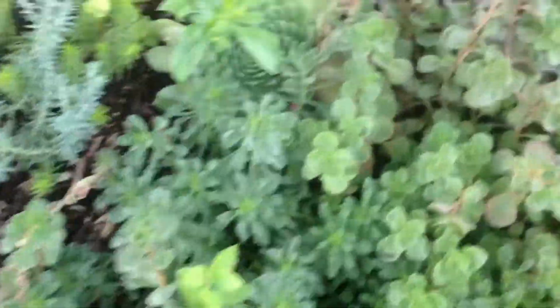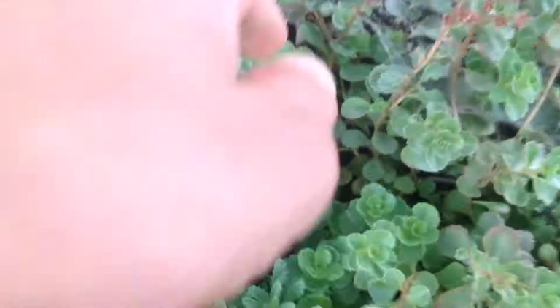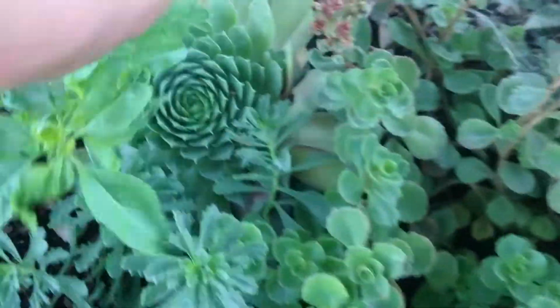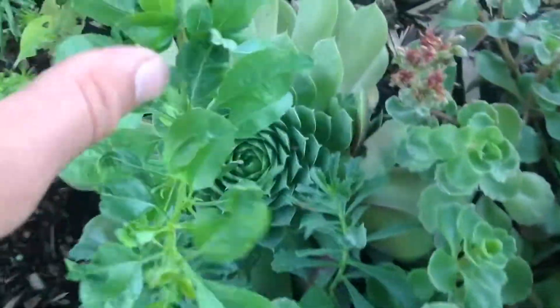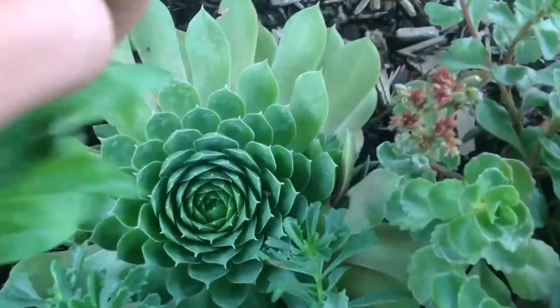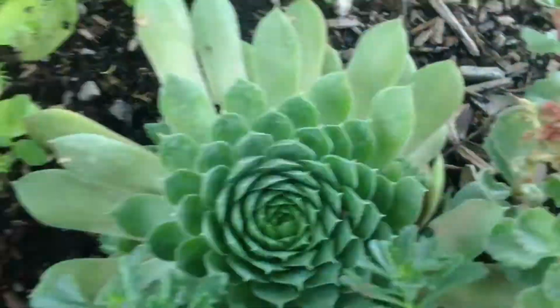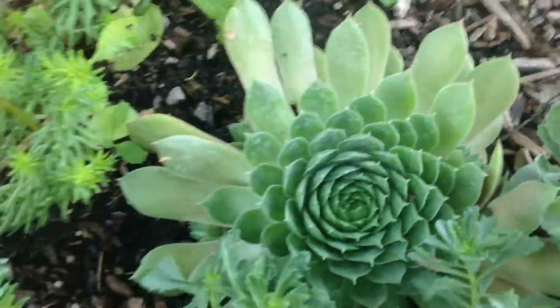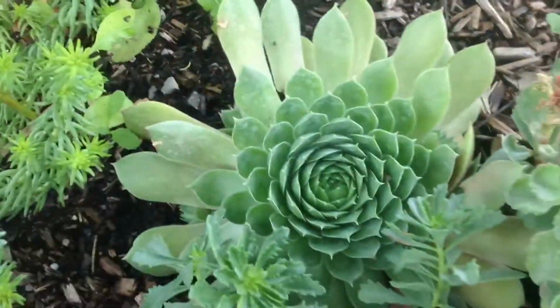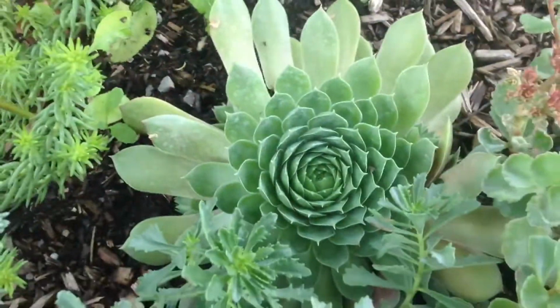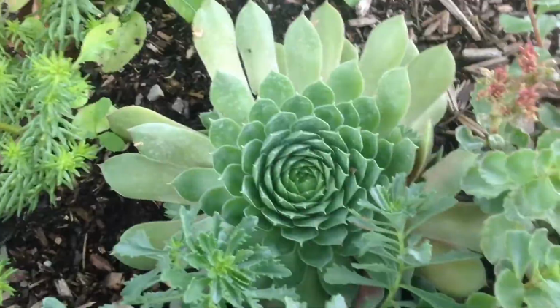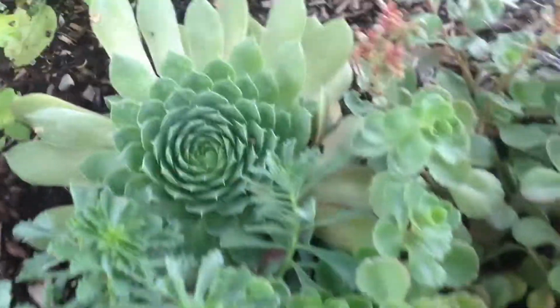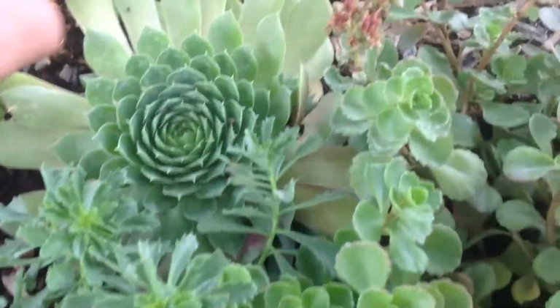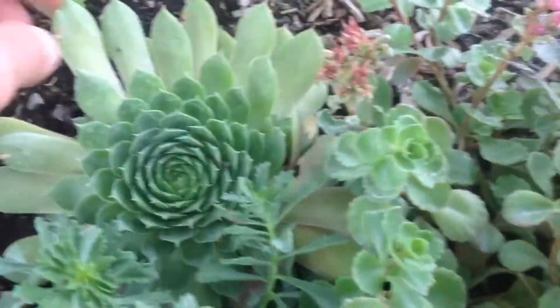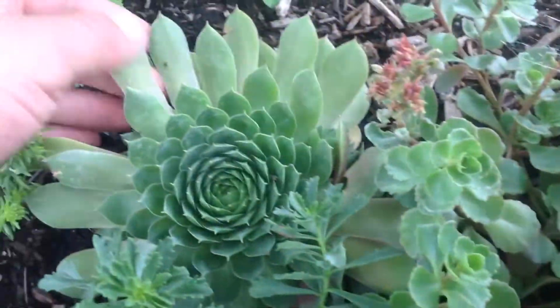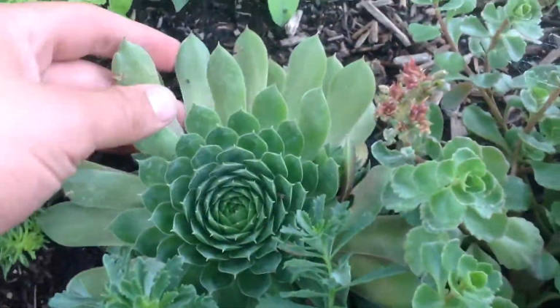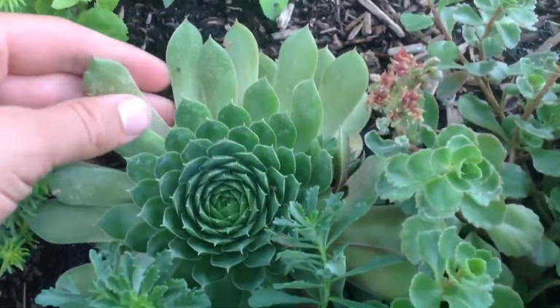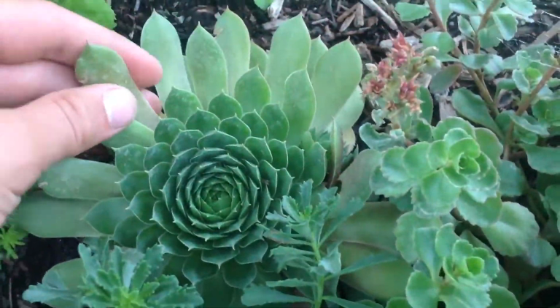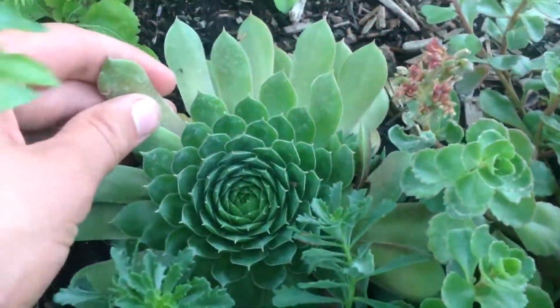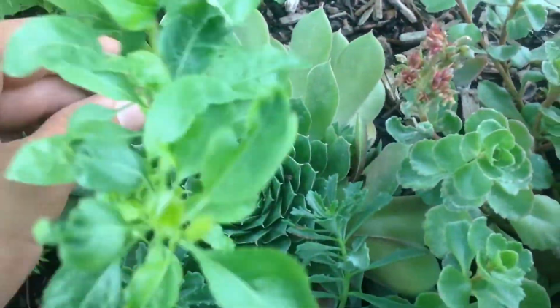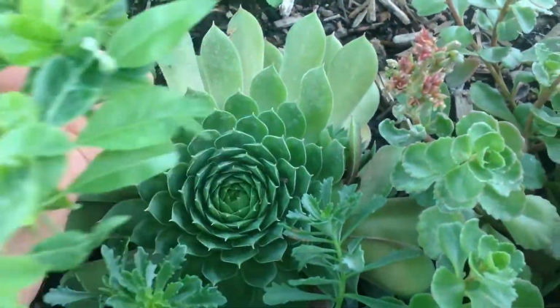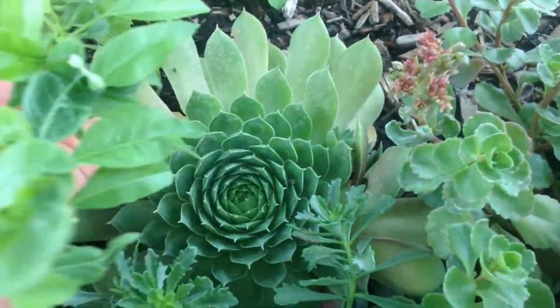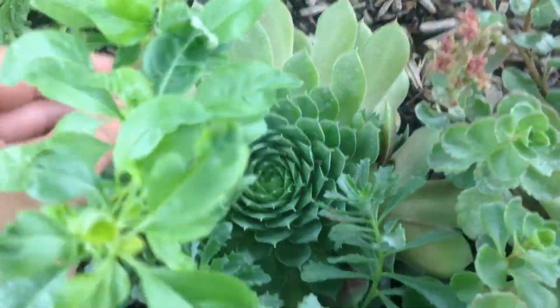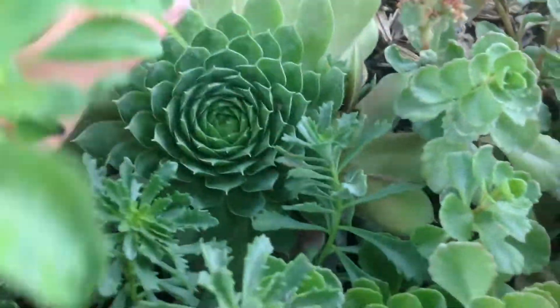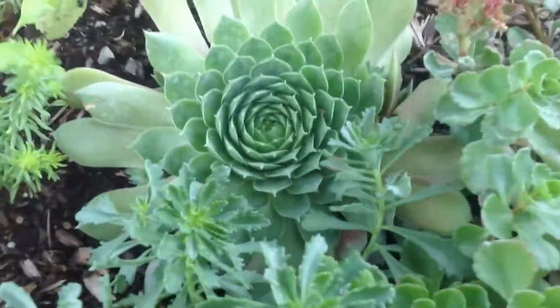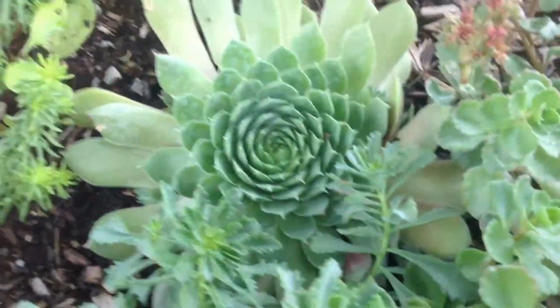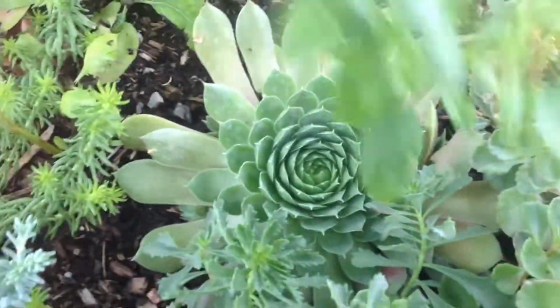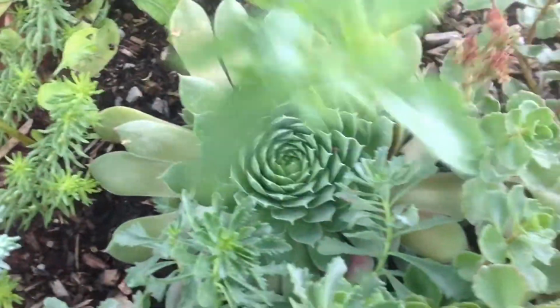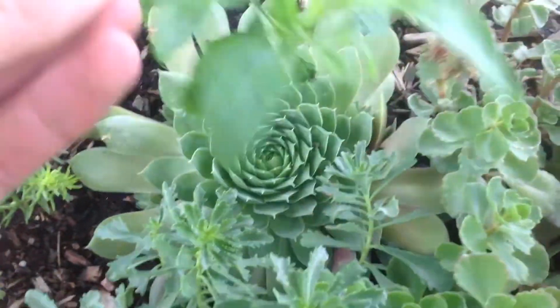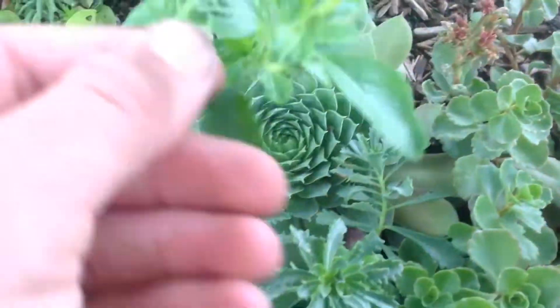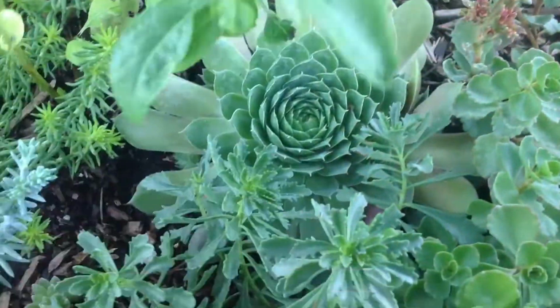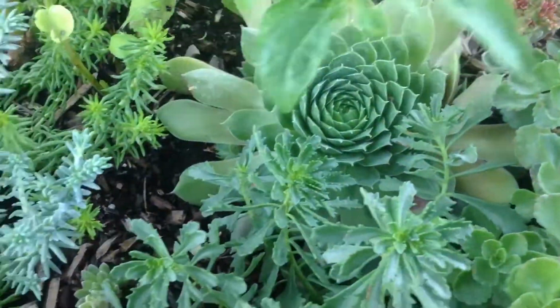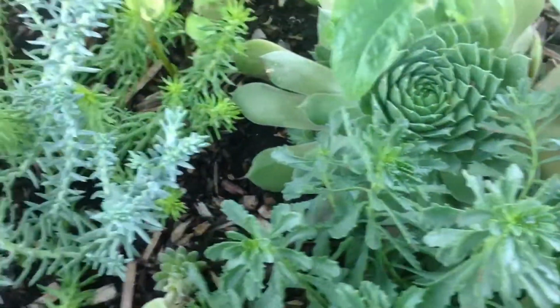There's a different kind of hen and chick, or sempervivum. It's pink when it's stressed, and right now it's not really stressed.